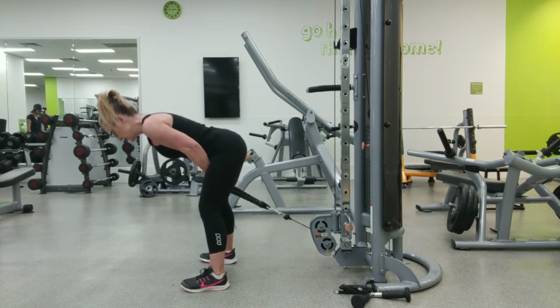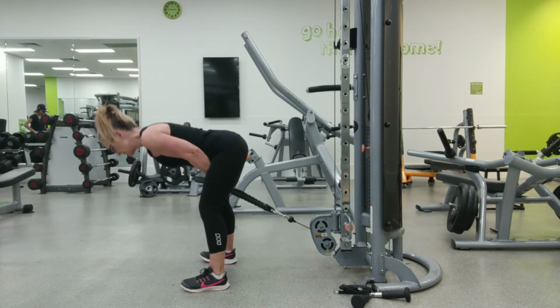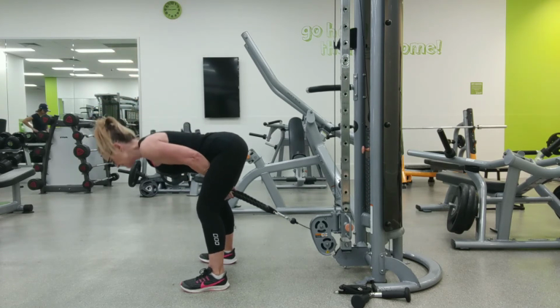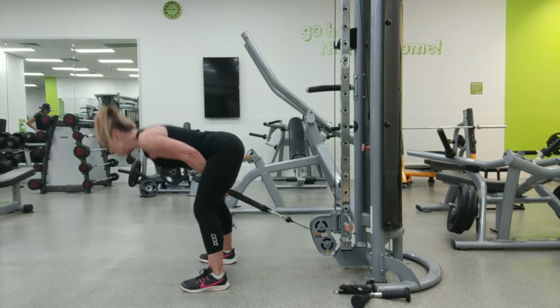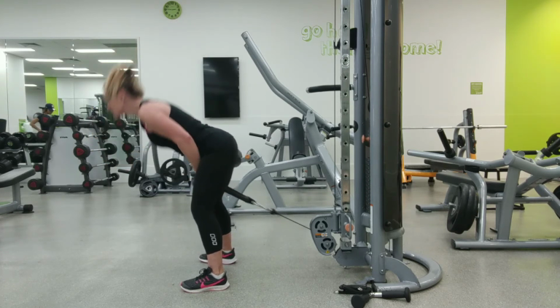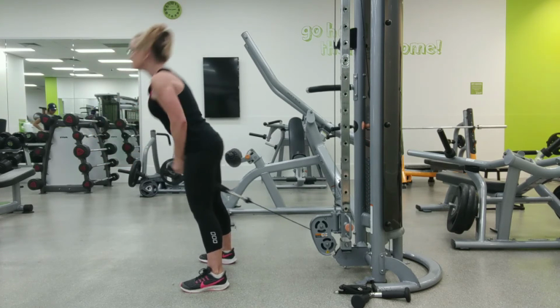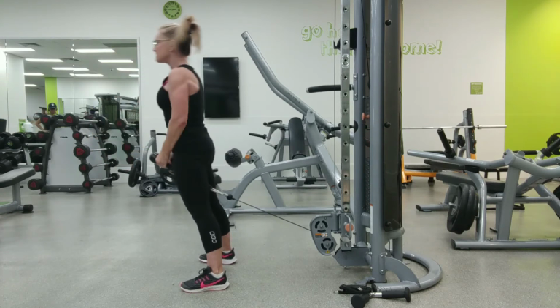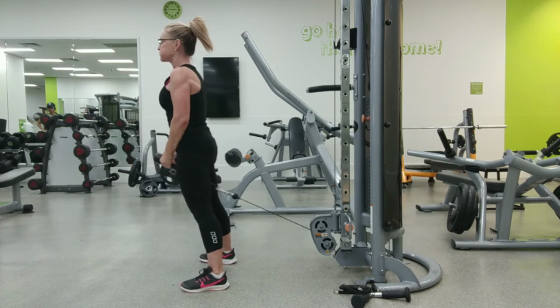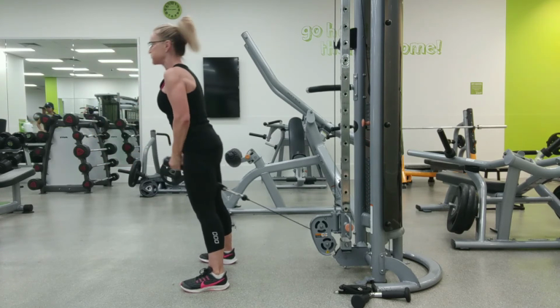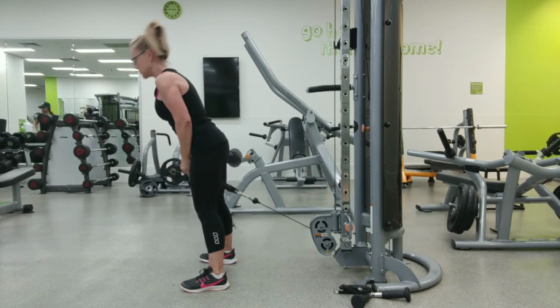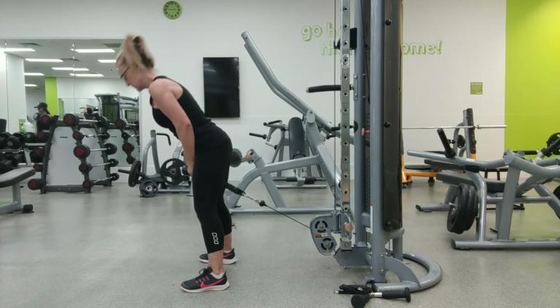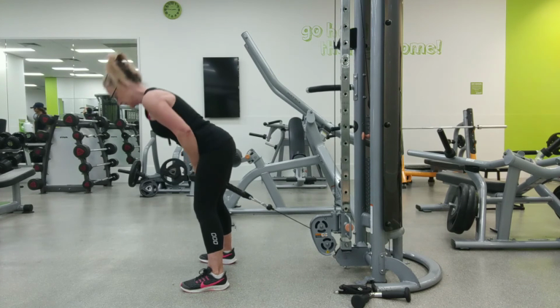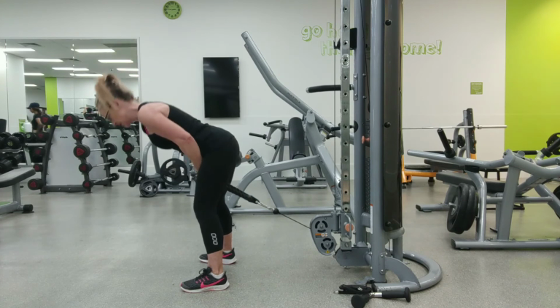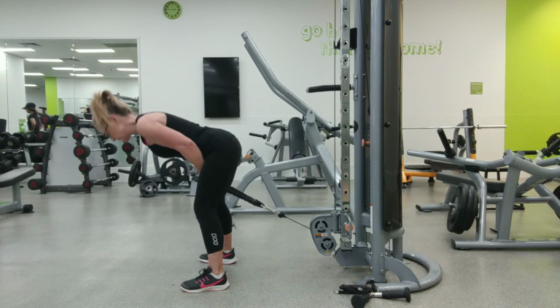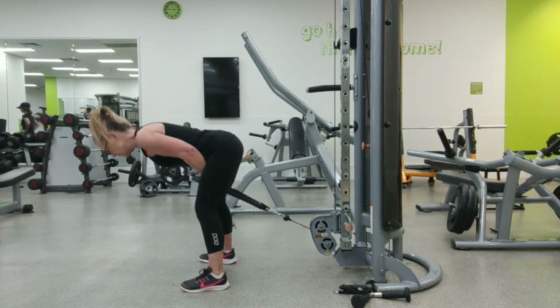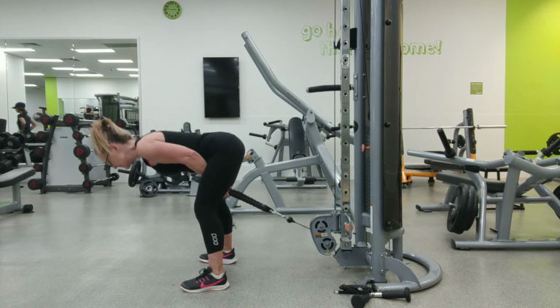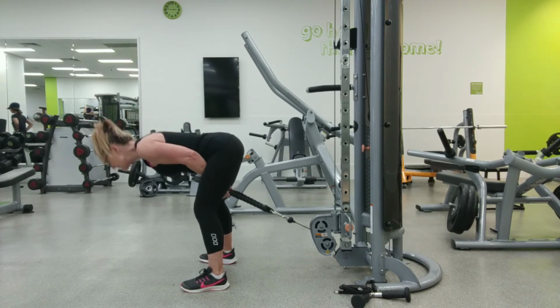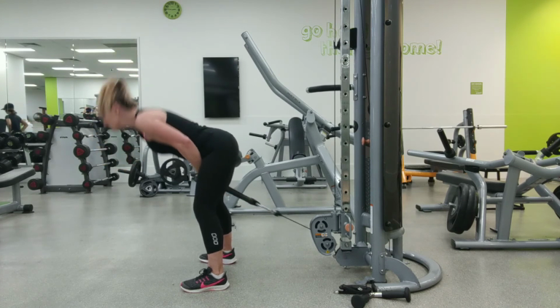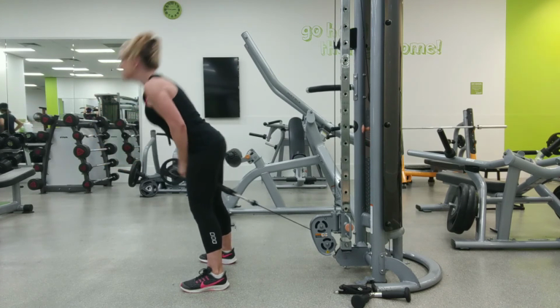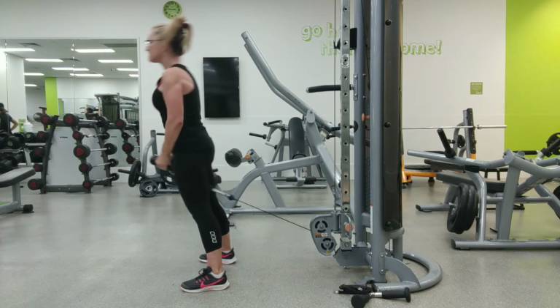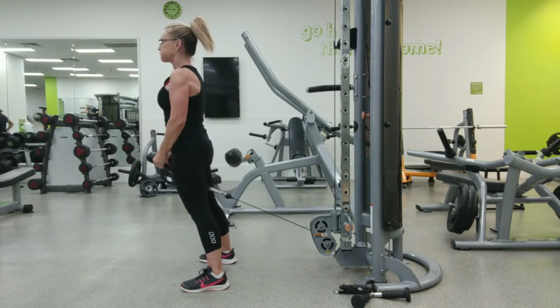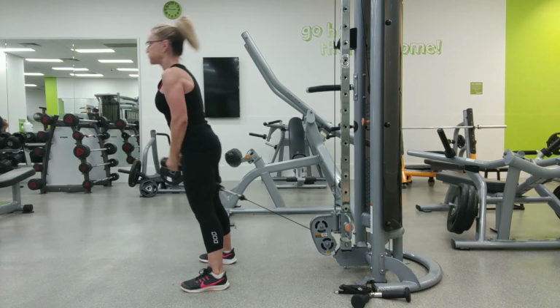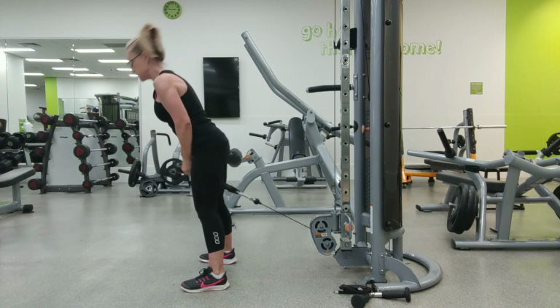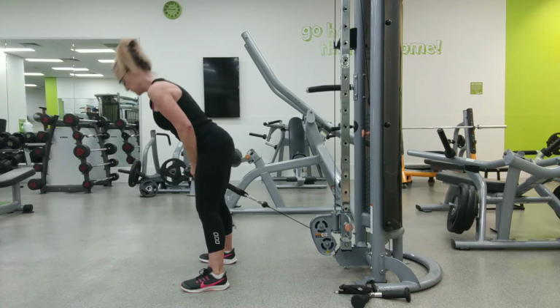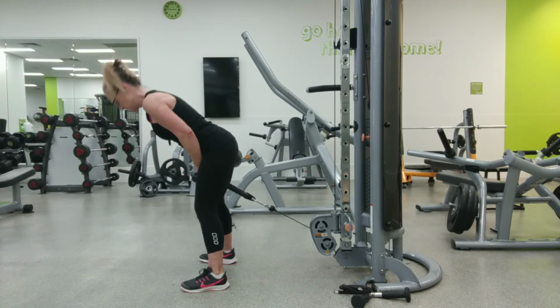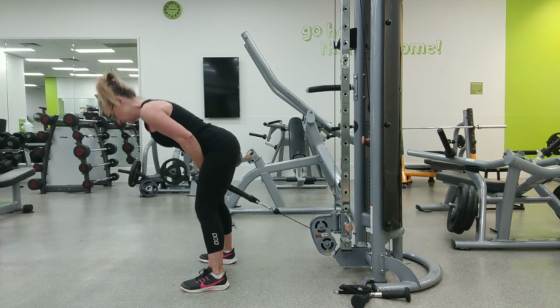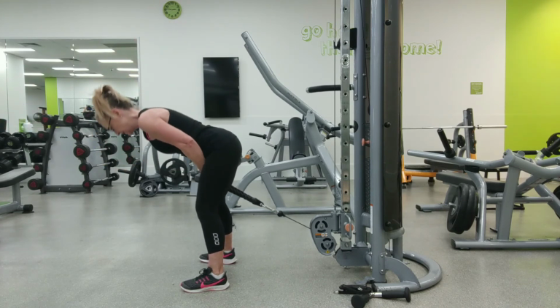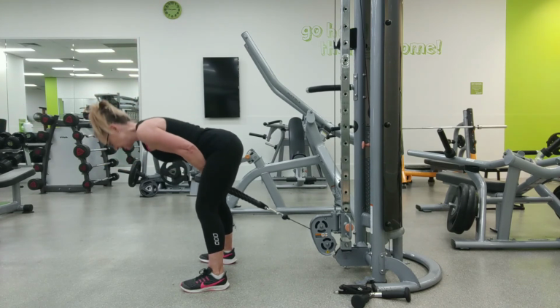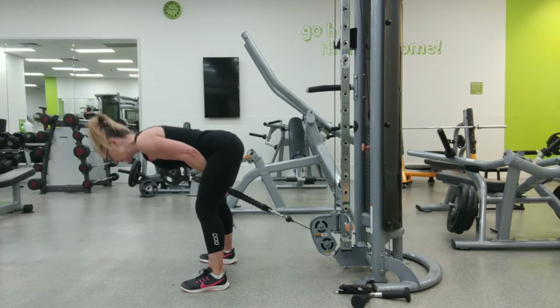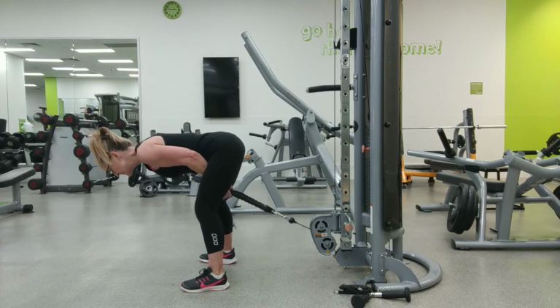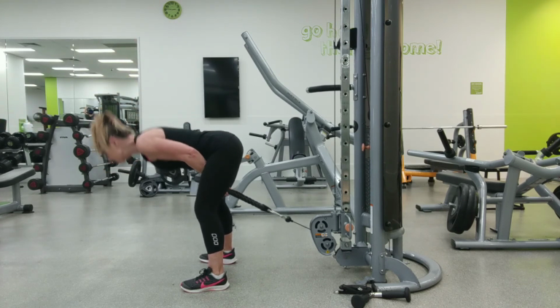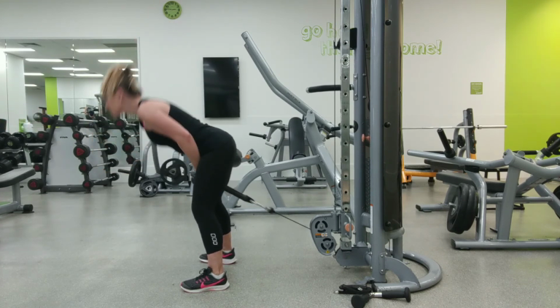Begin by pushing yourself upwards and squeezing your glutes at the top of the move.